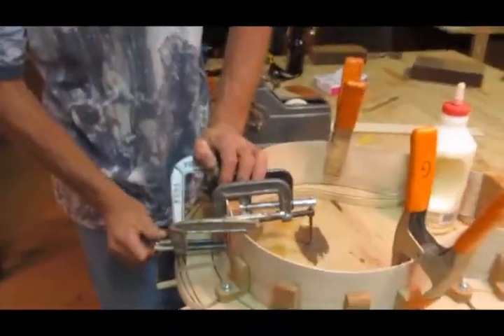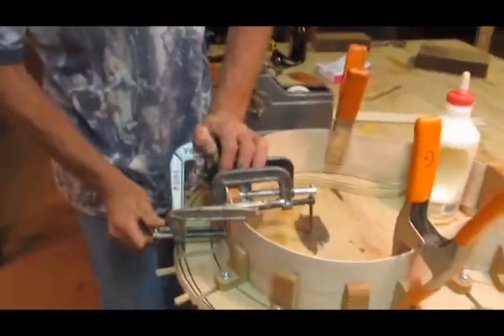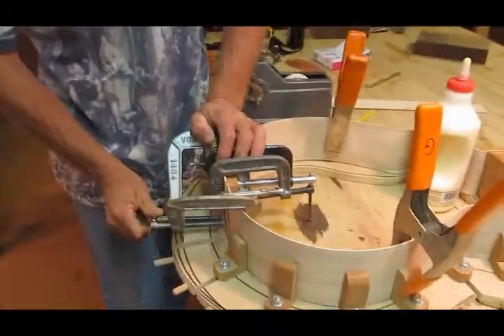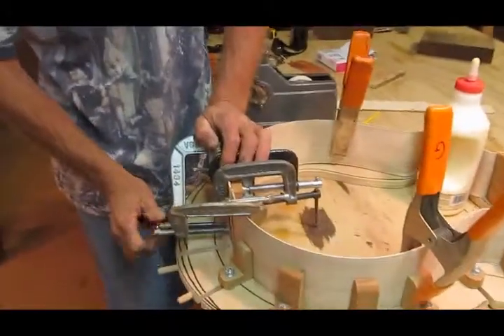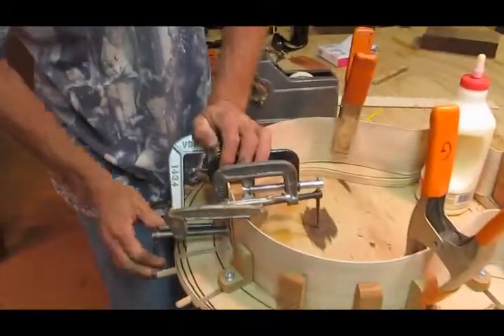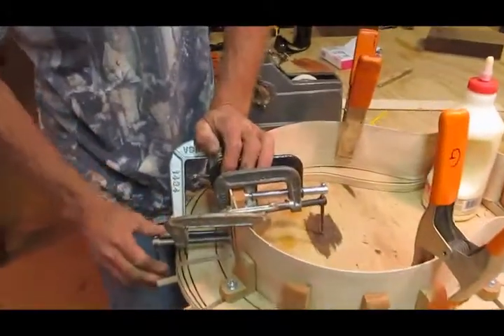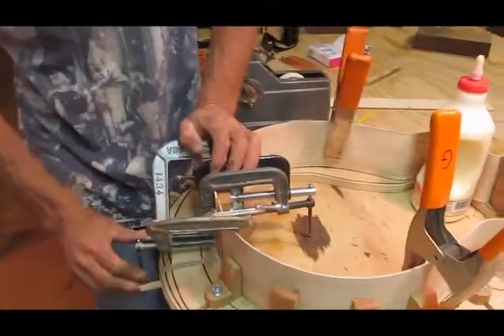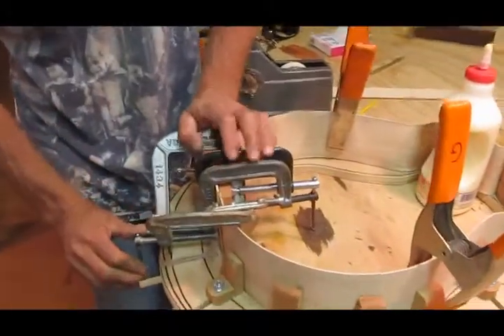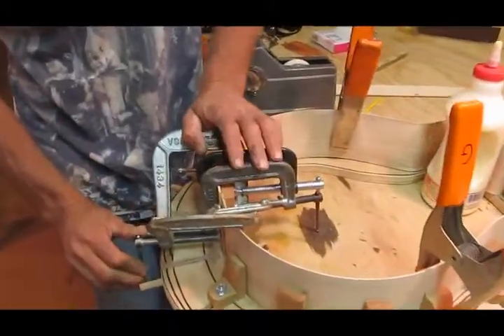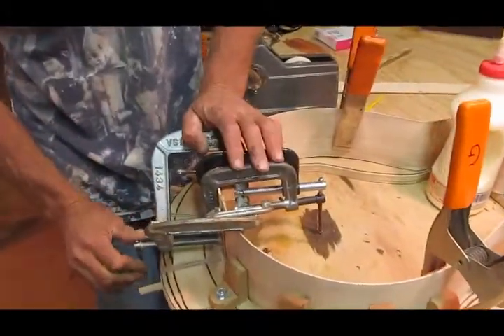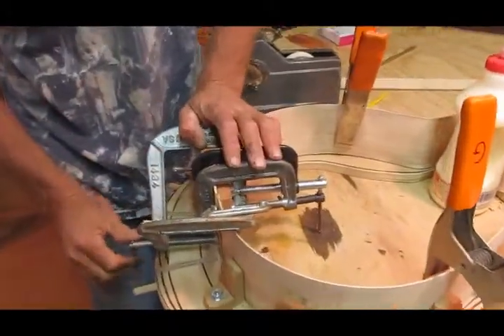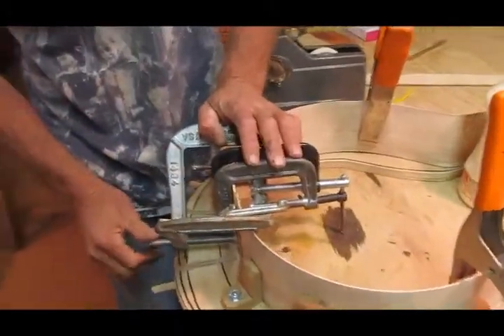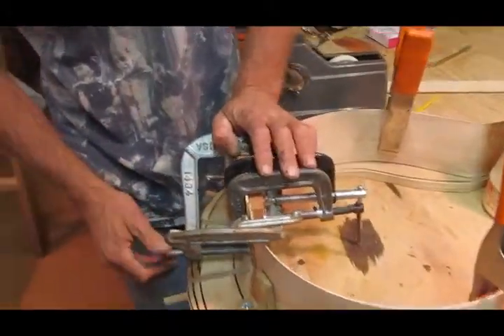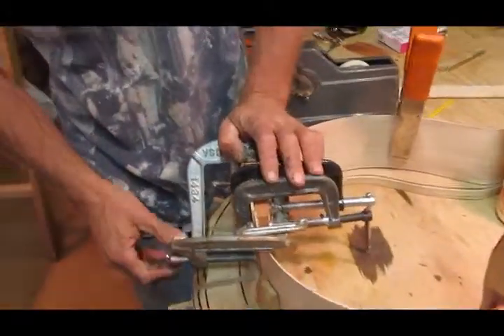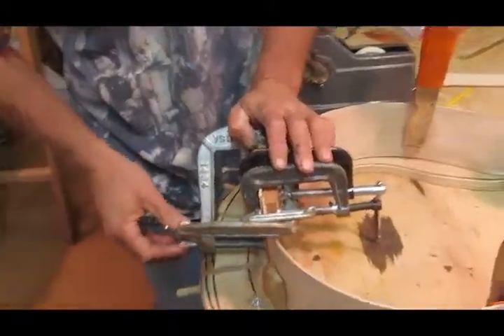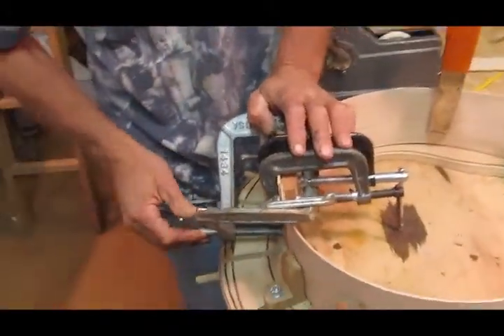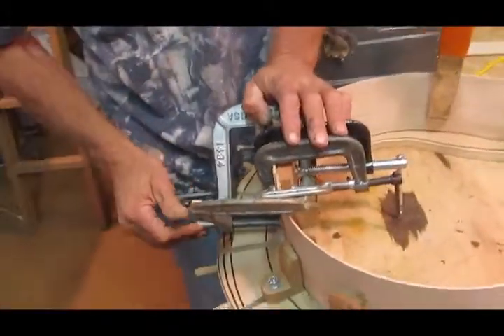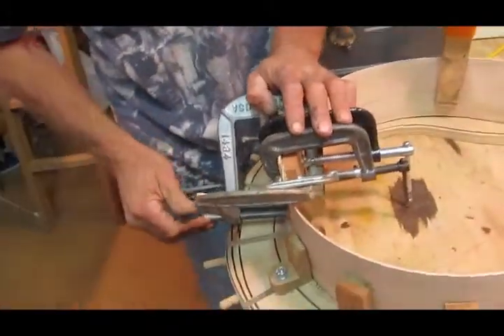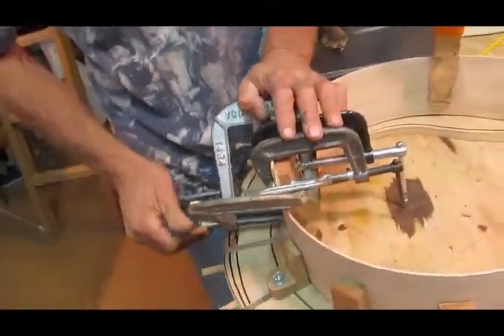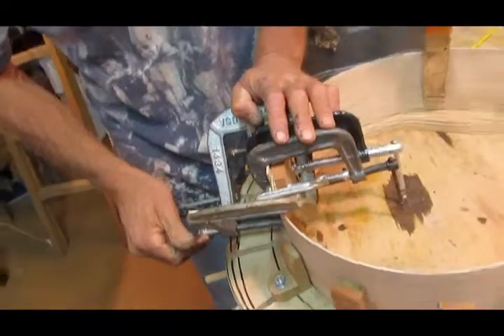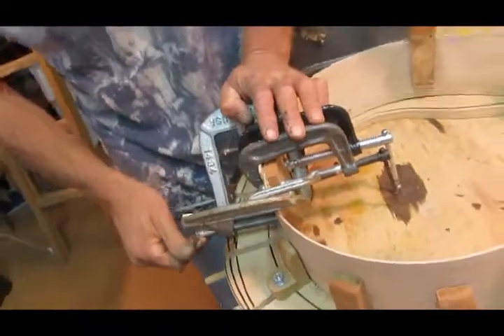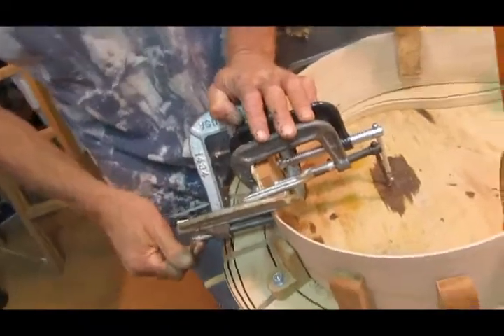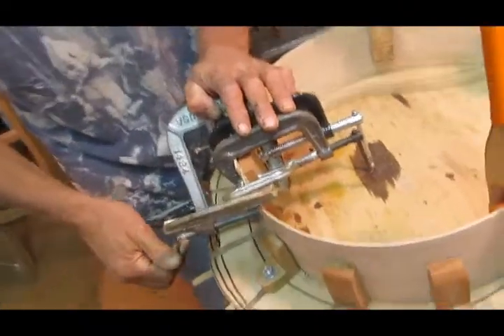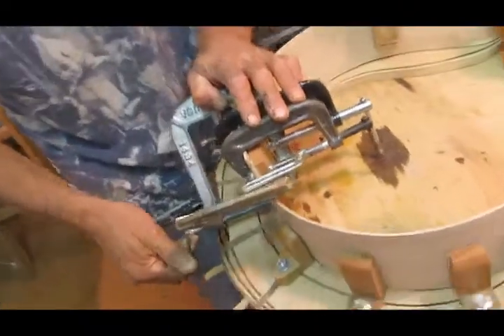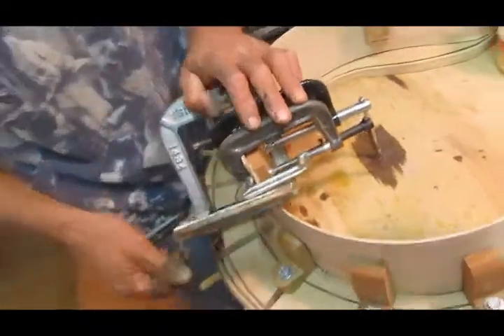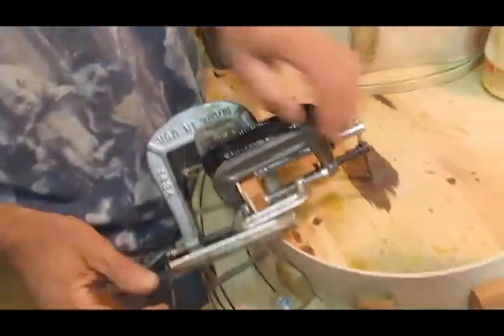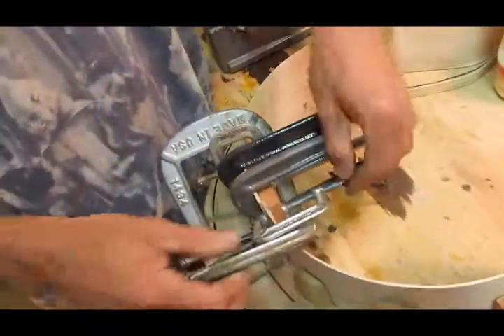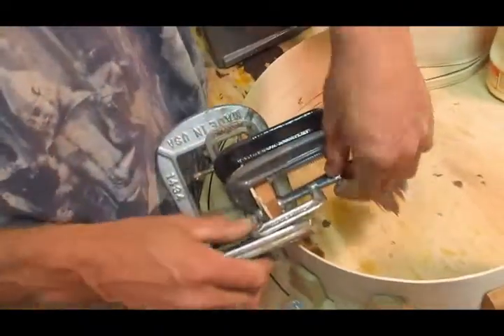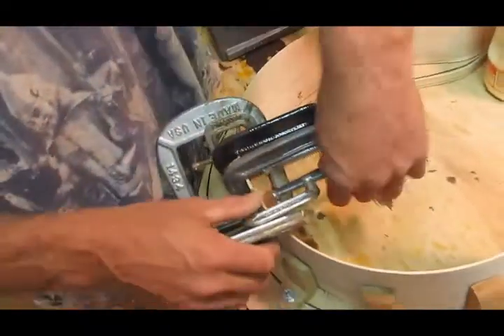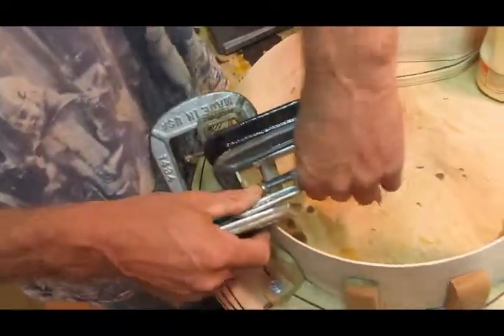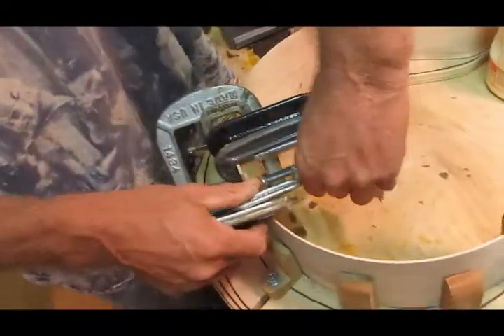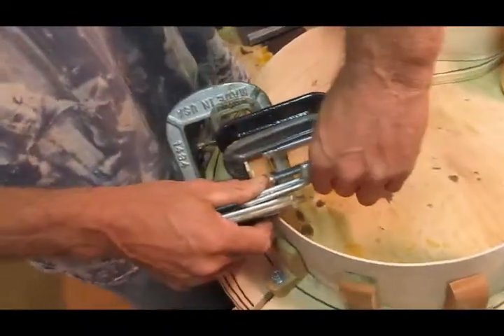Wow, glue and clamps, huh? Glue and clamps. Hey Jonas, it's amazing what you can do with these guys.